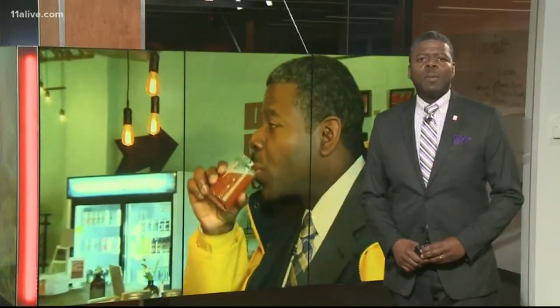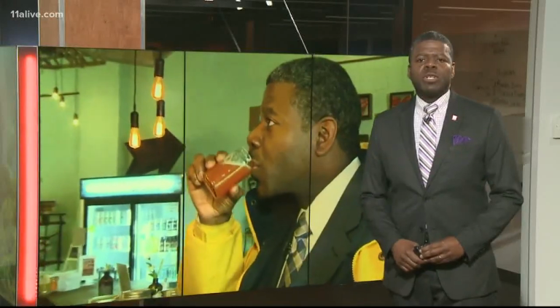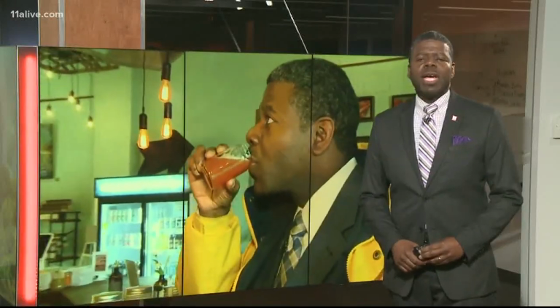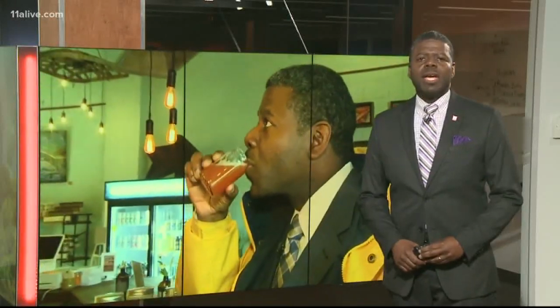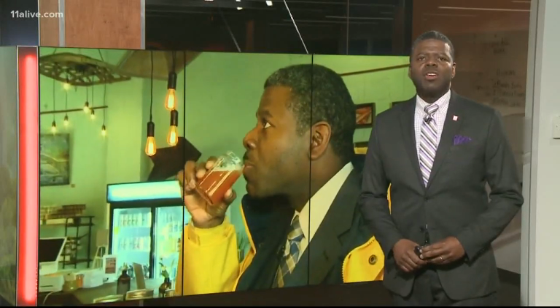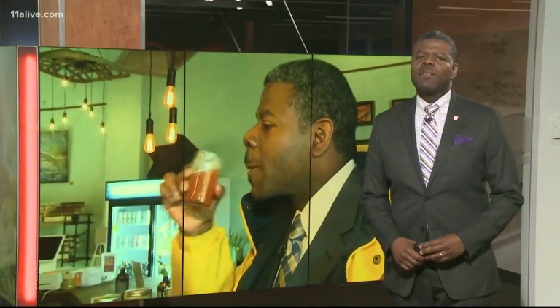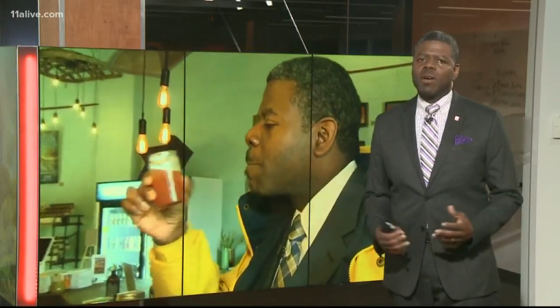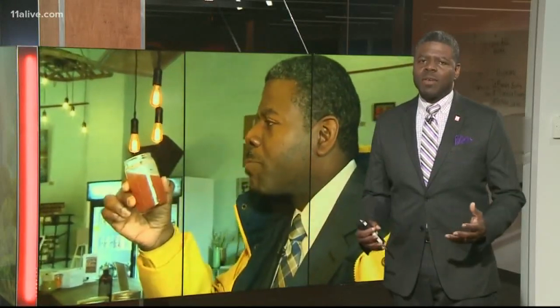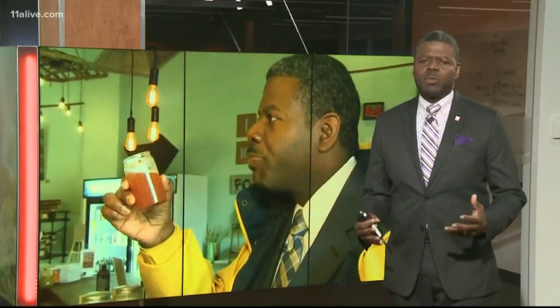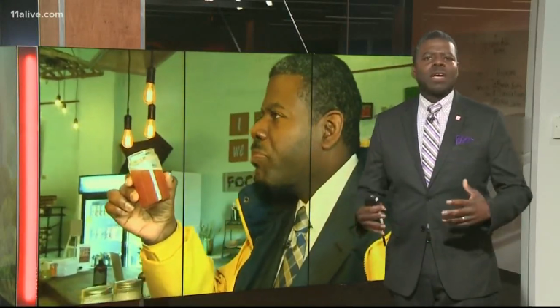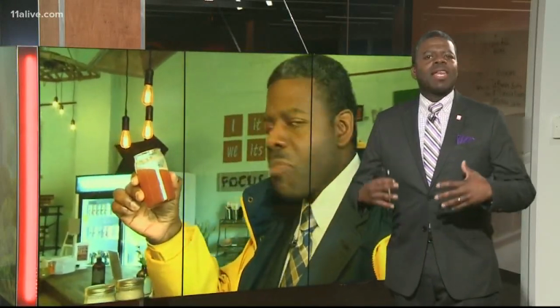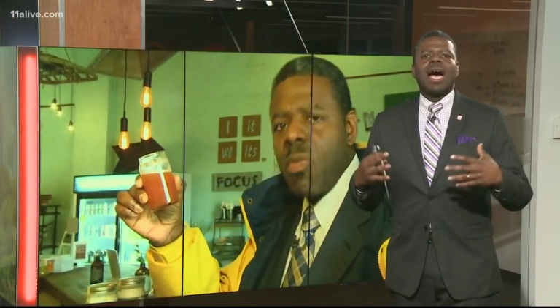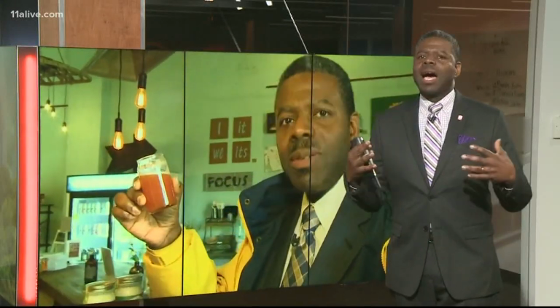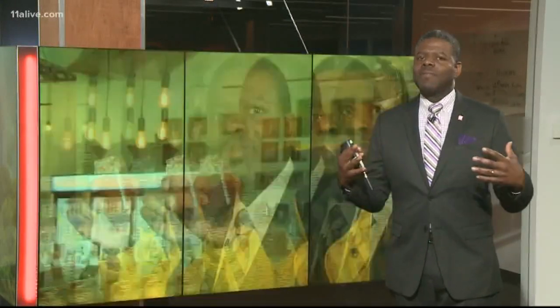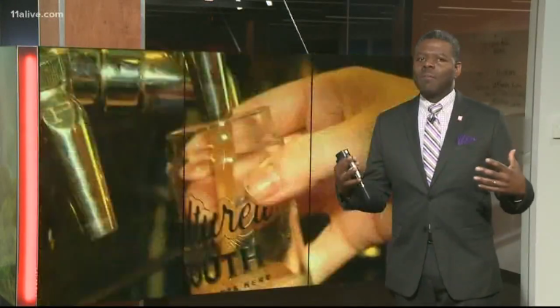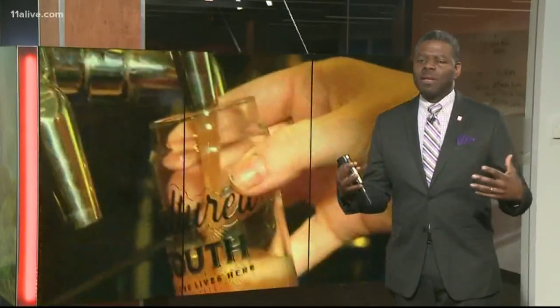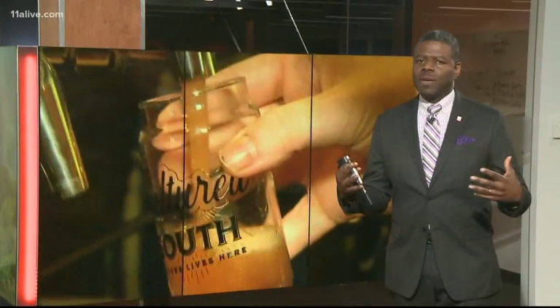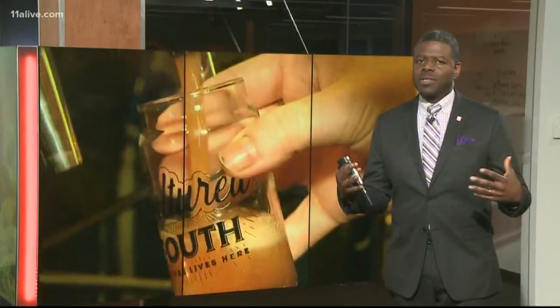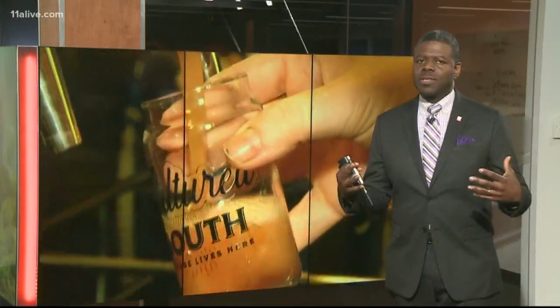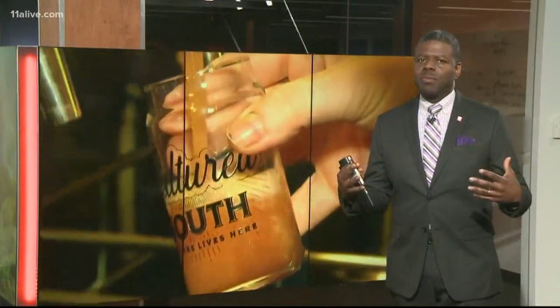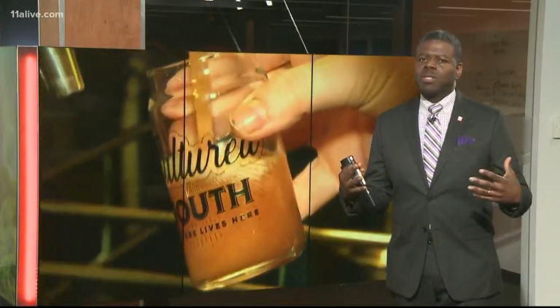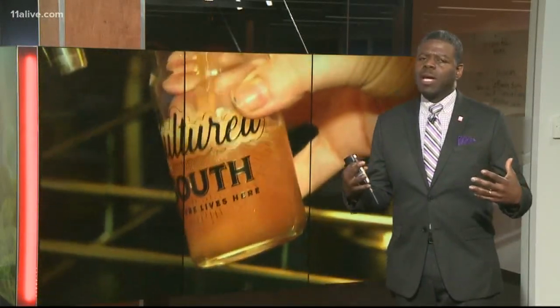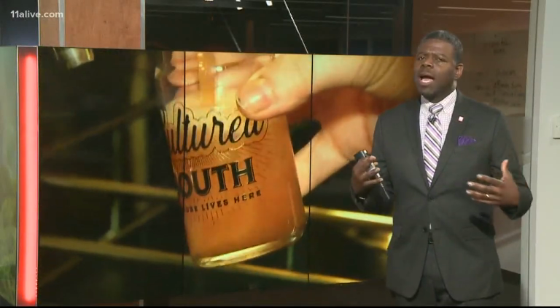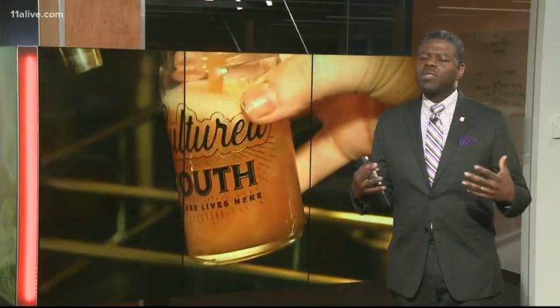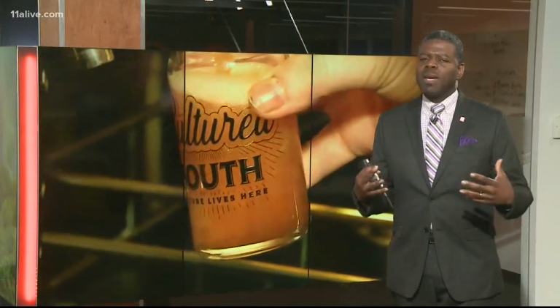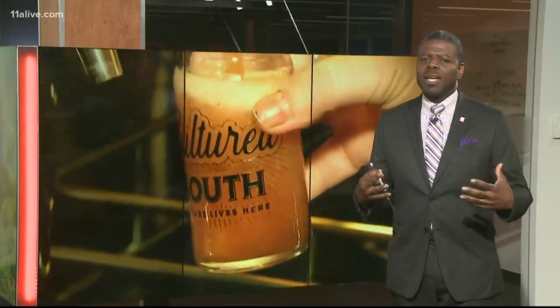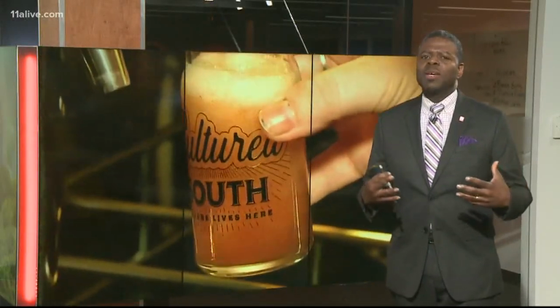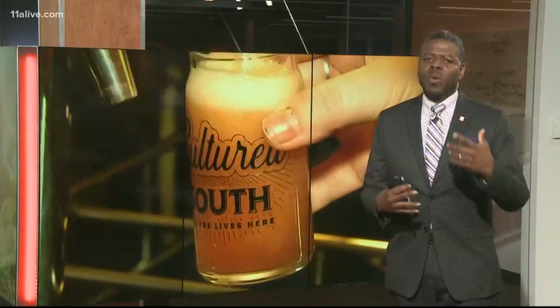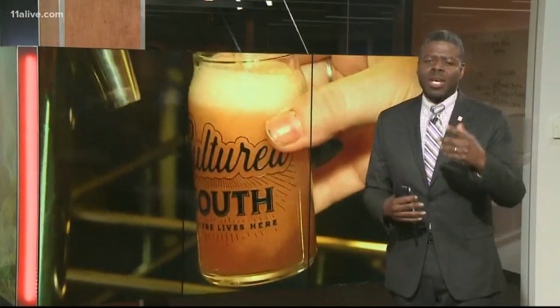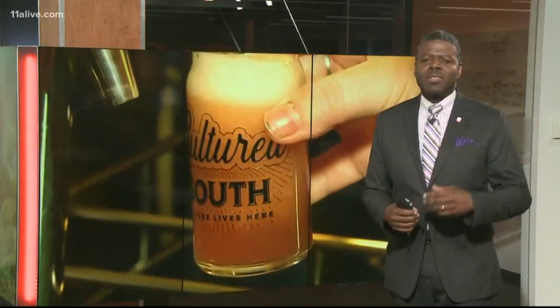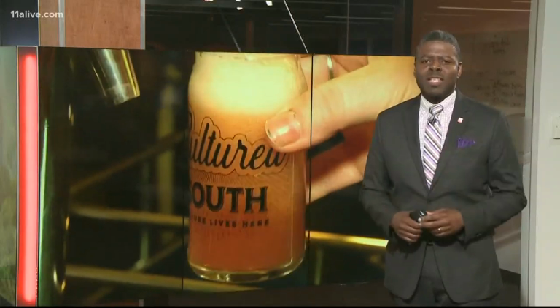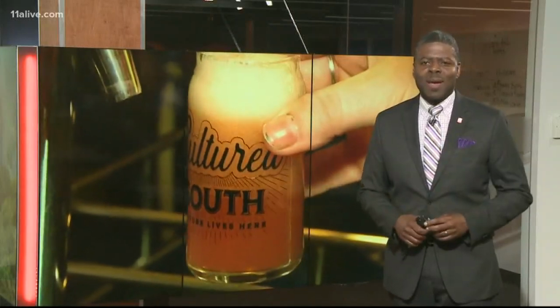Kombucha tea — you may have heard of it. It's supposed to have a lot of health benefits, but how is it made? We're looking at the science behind it.